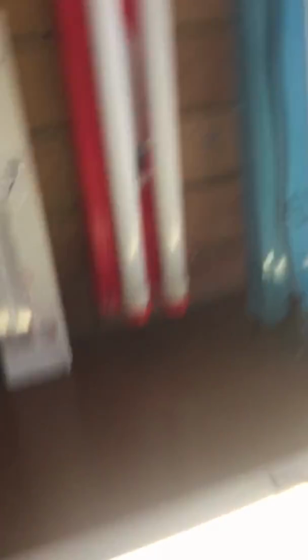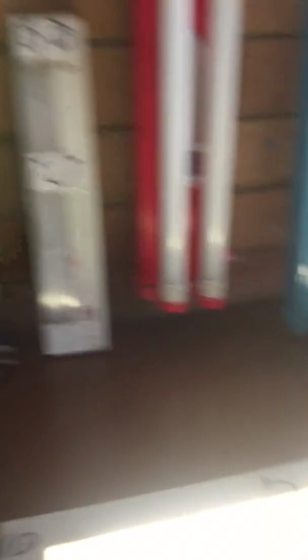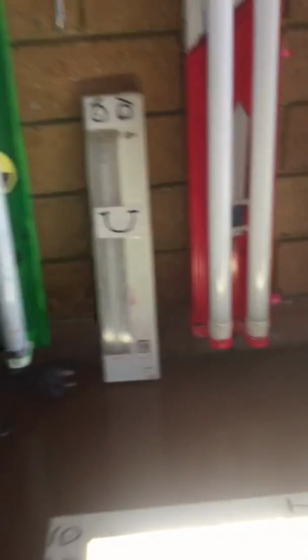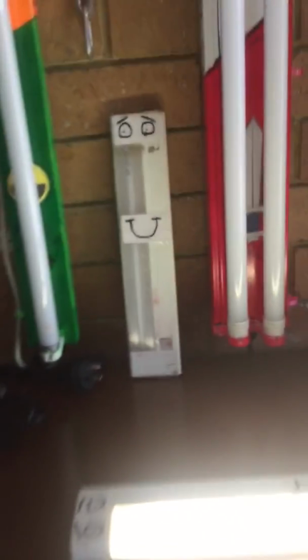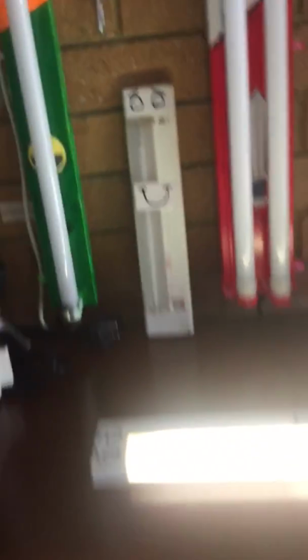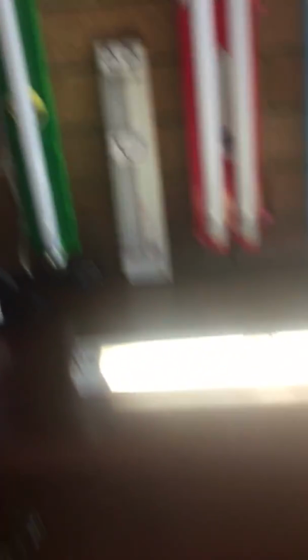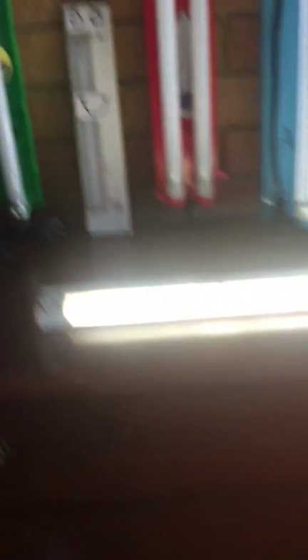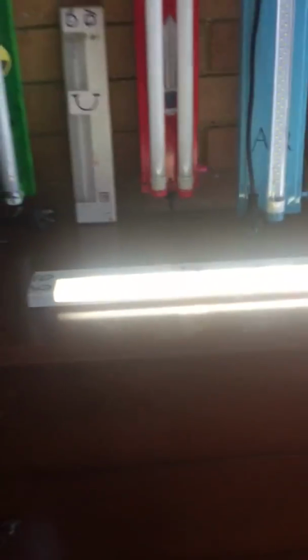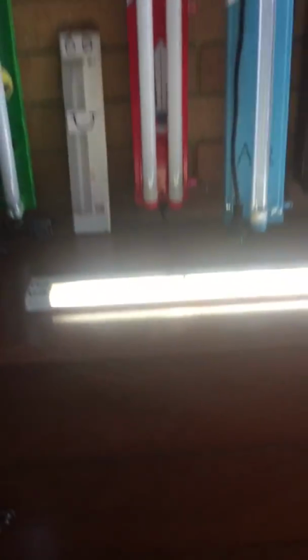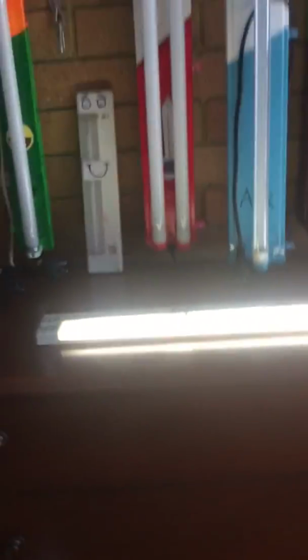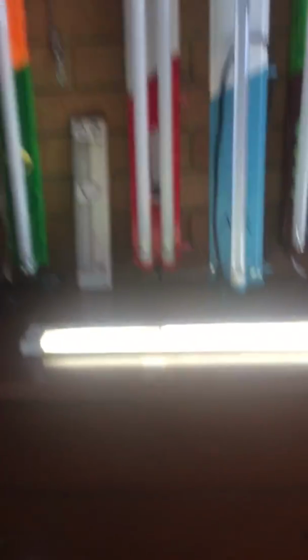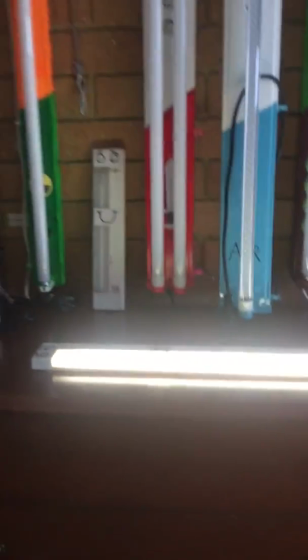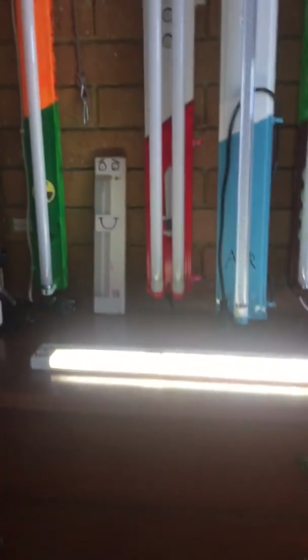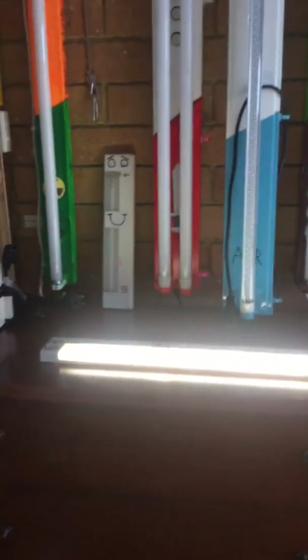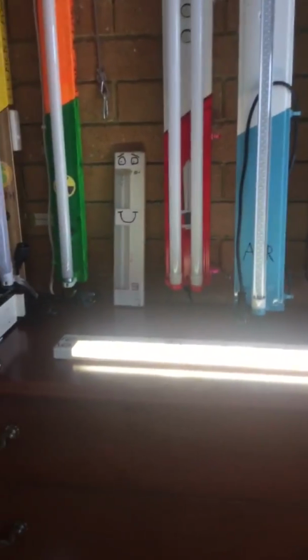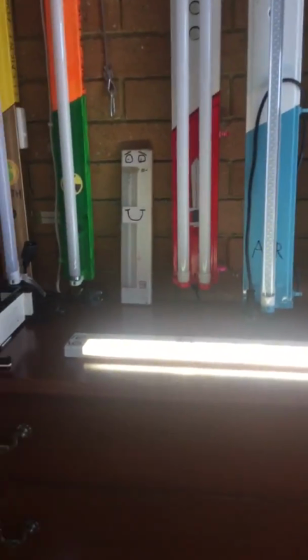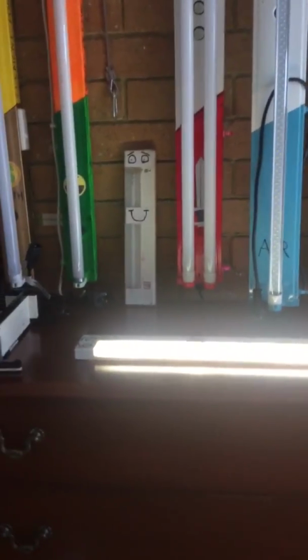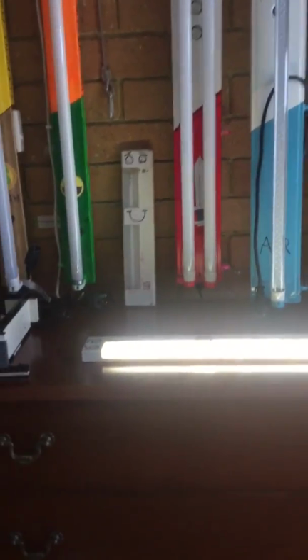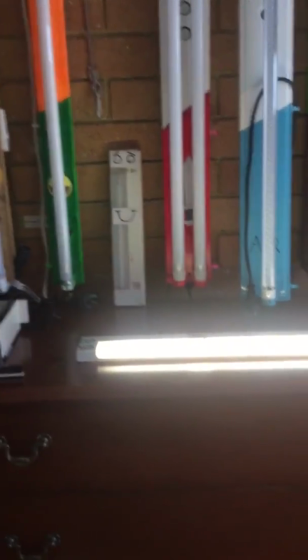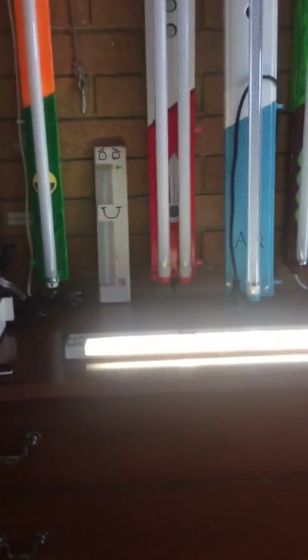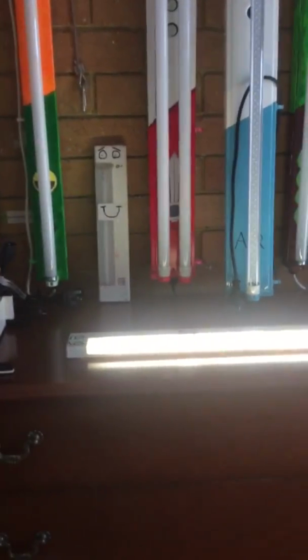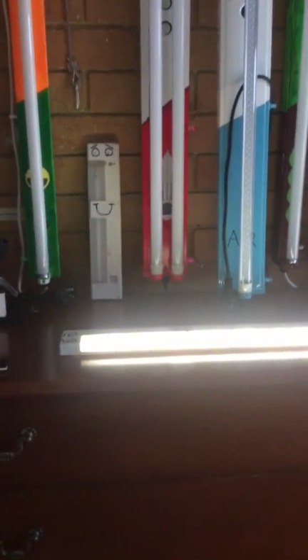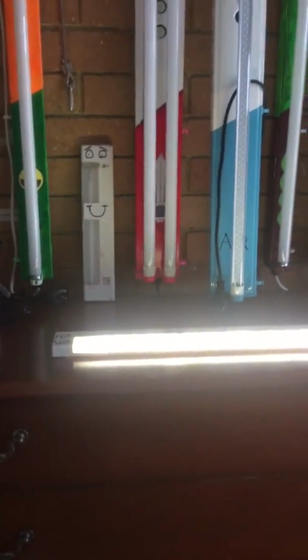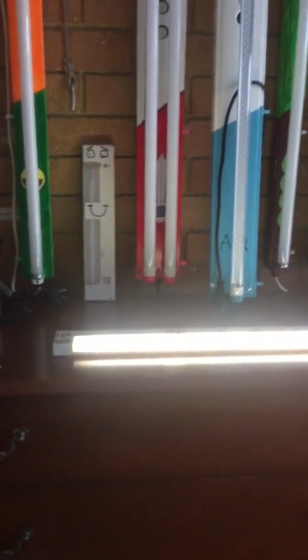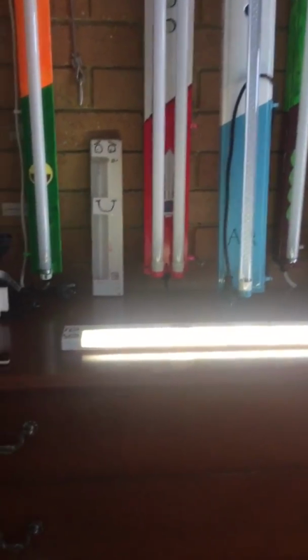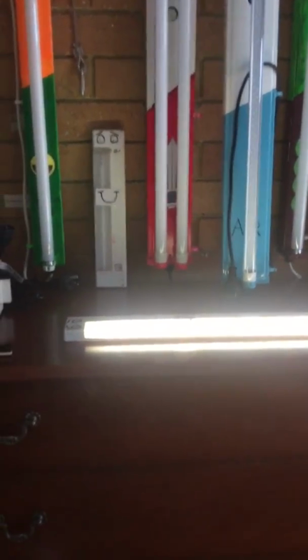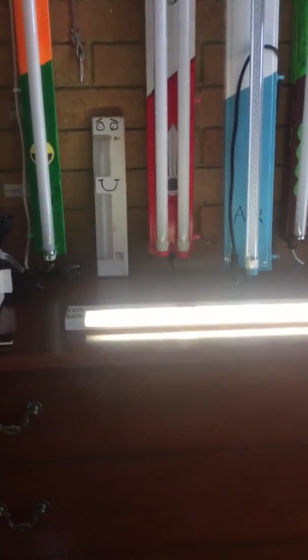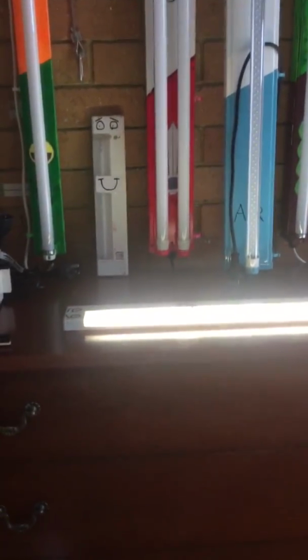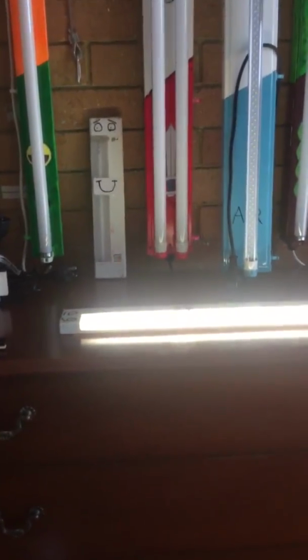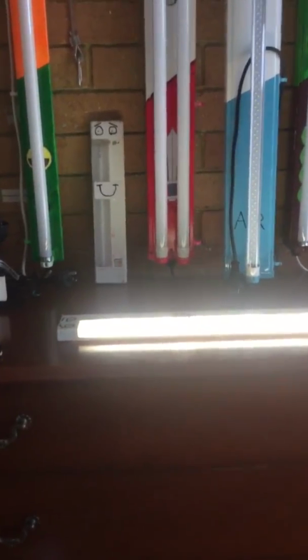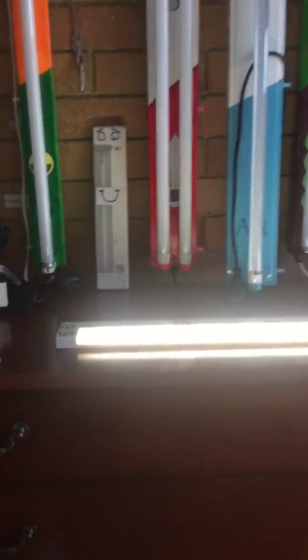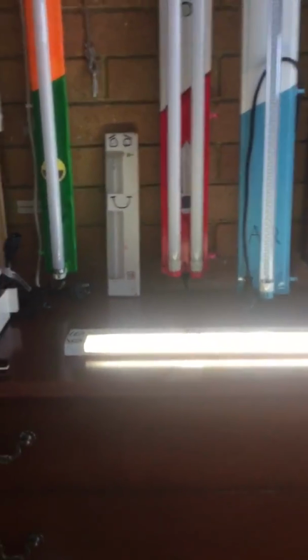So there you go. I hope you enjoyed seeing my best friend's lighting, and that'll be it.